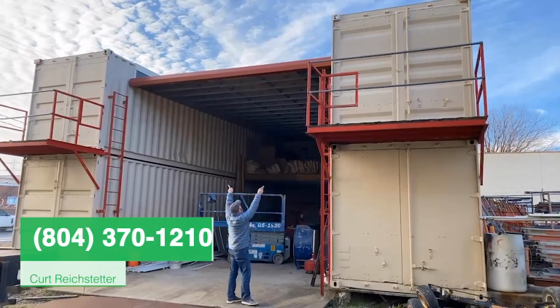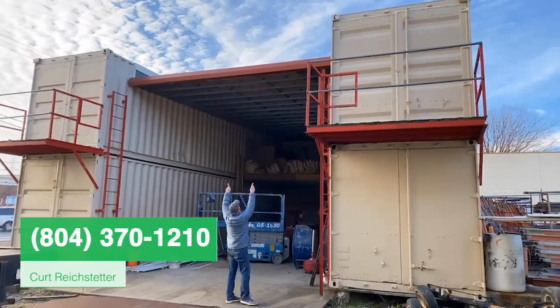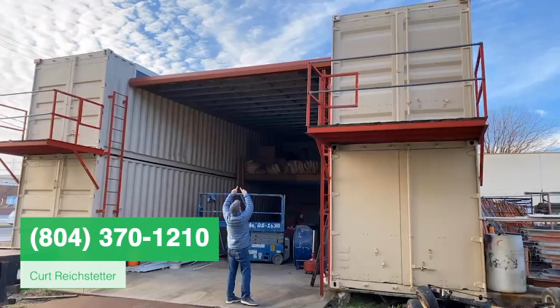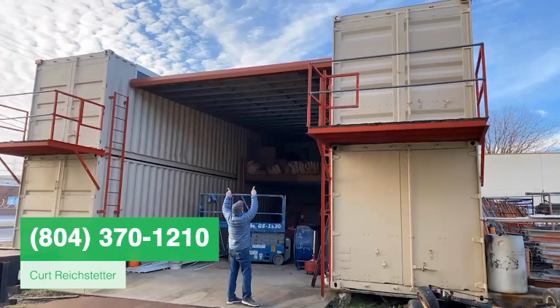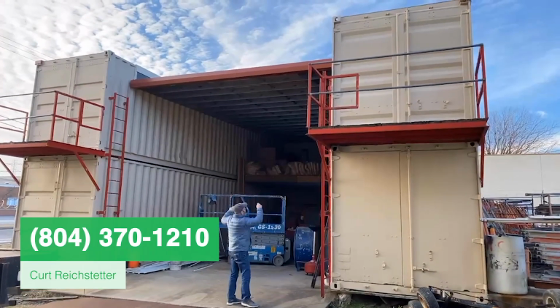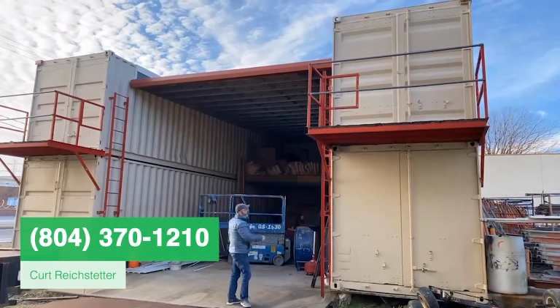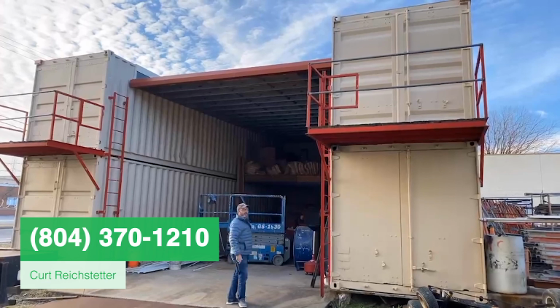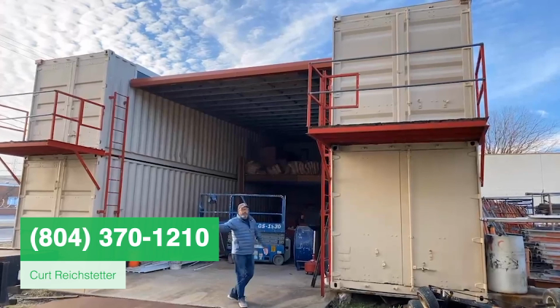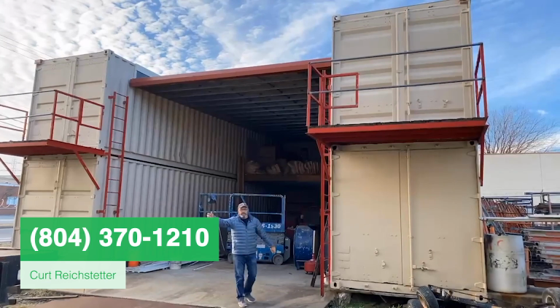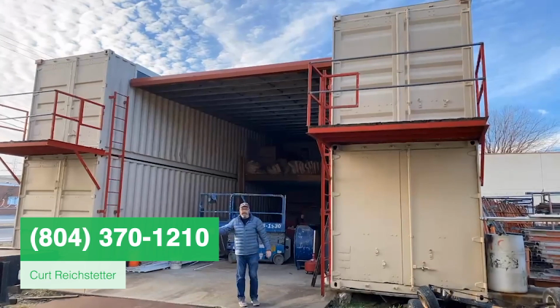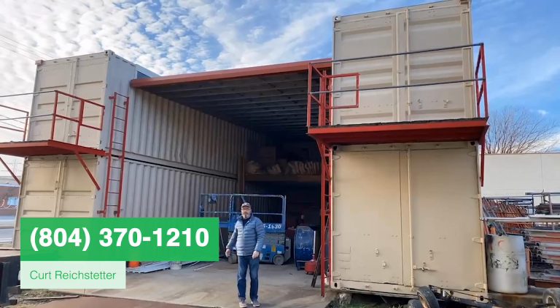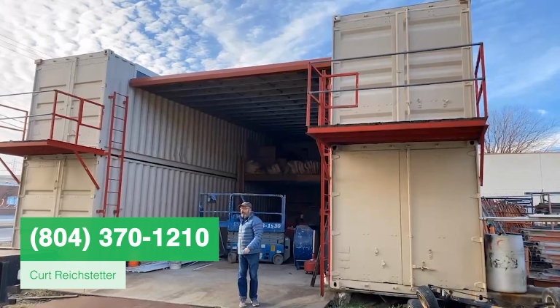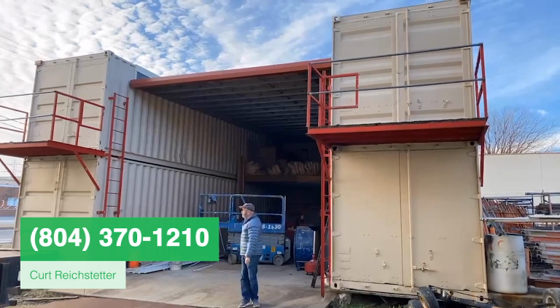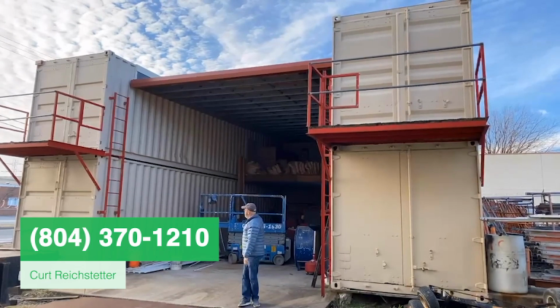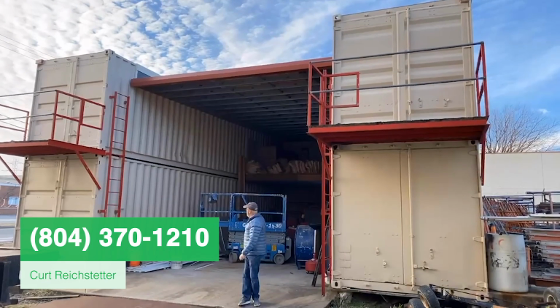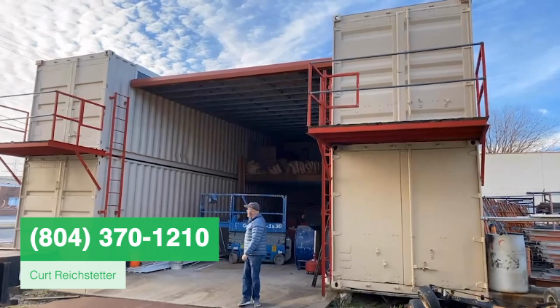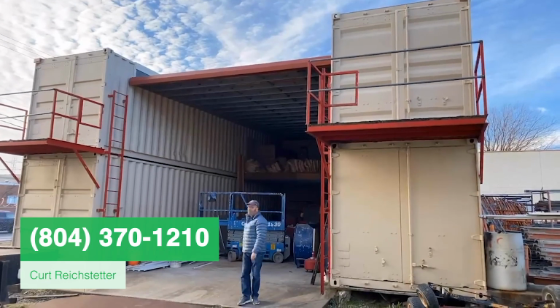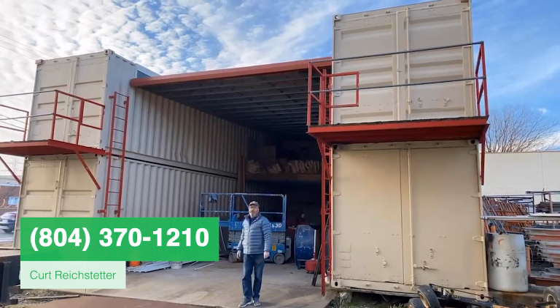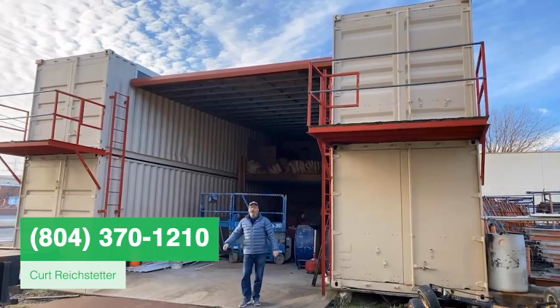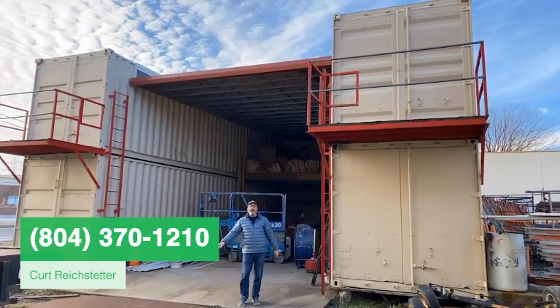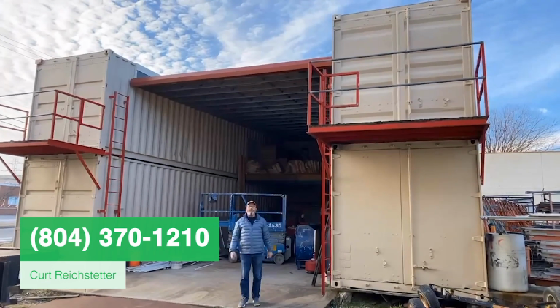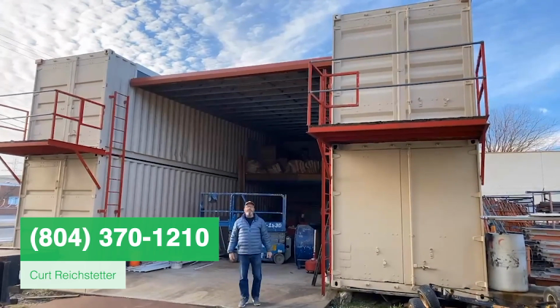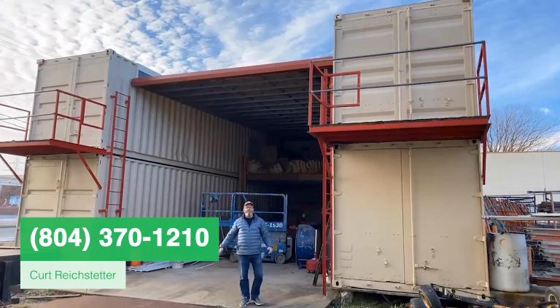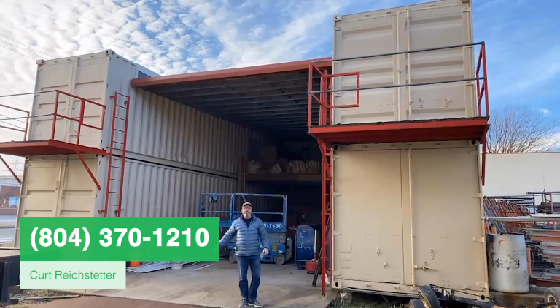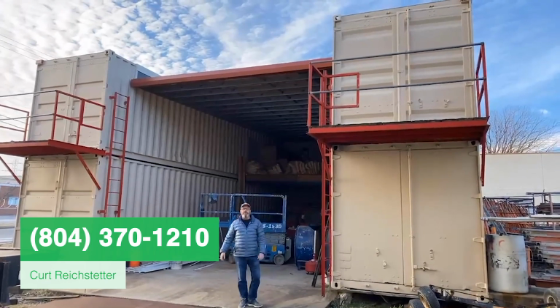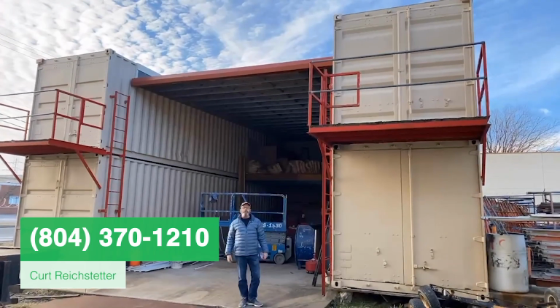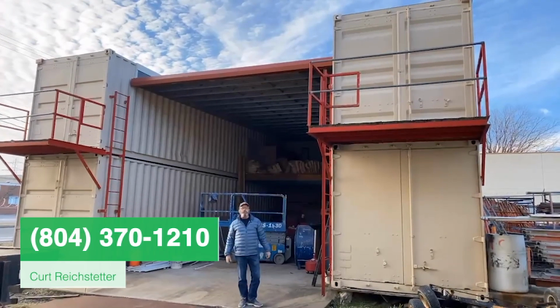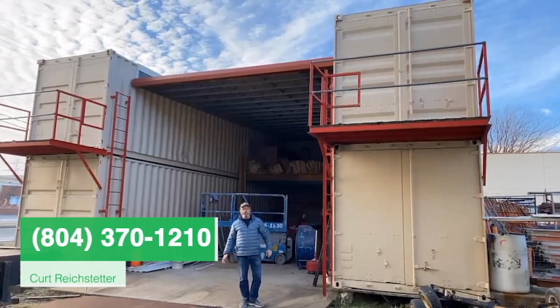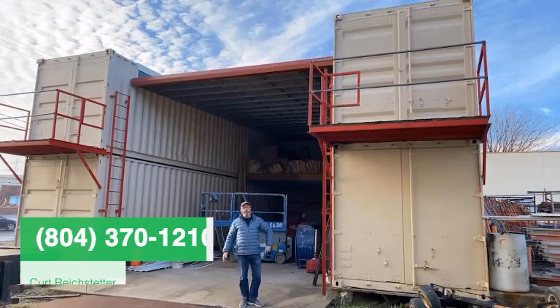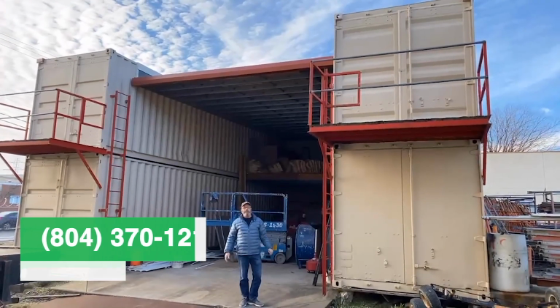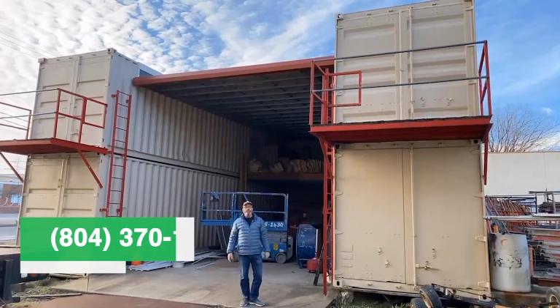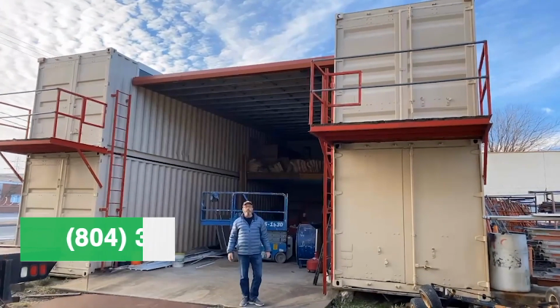They put in a roof and you've got drive-in space. Imagine what you can do with this kind of storage.